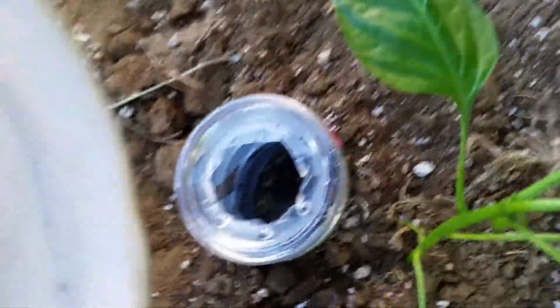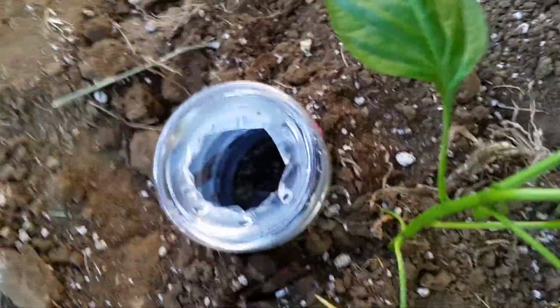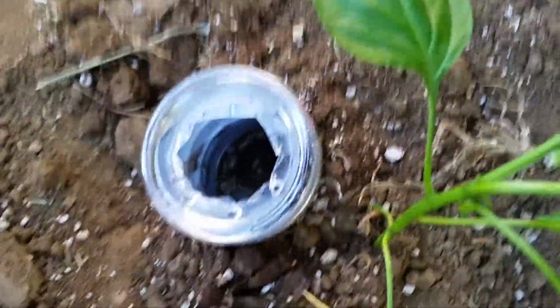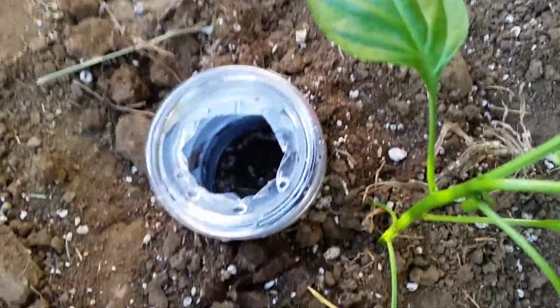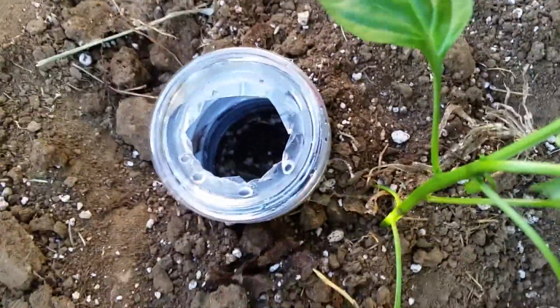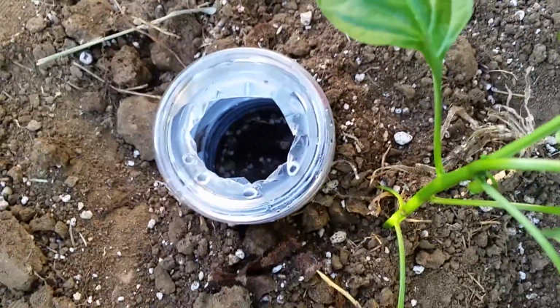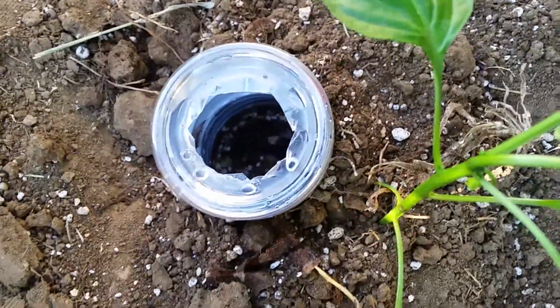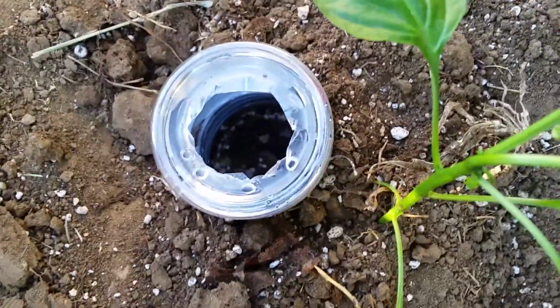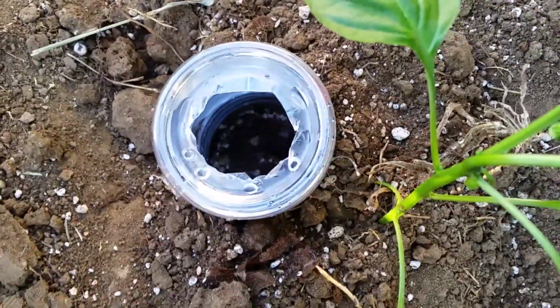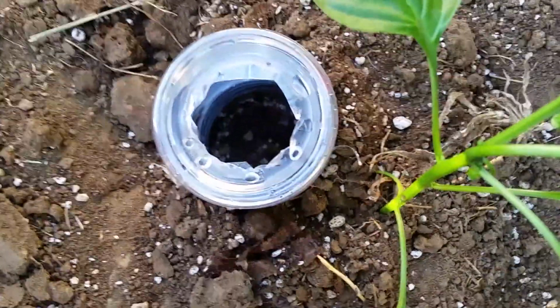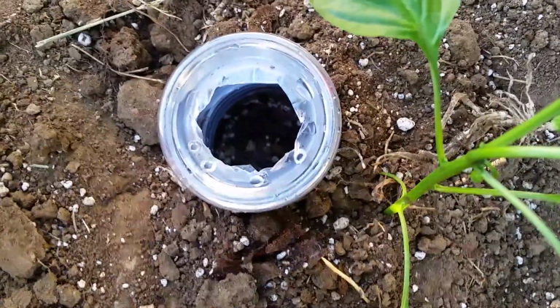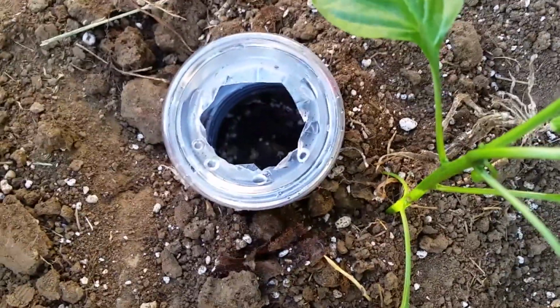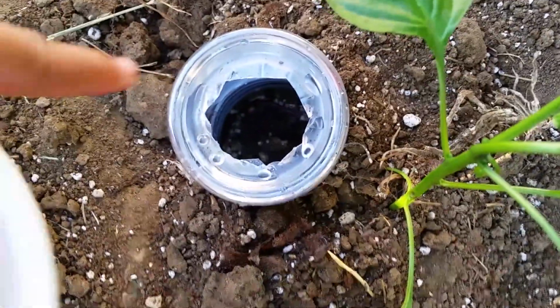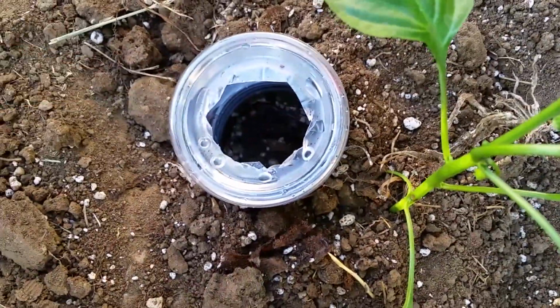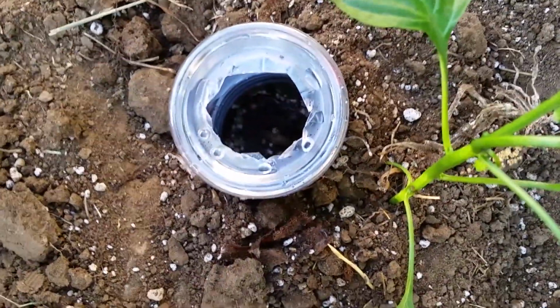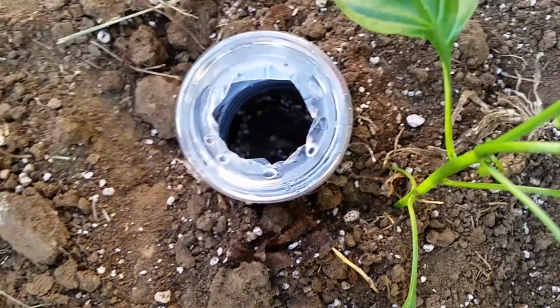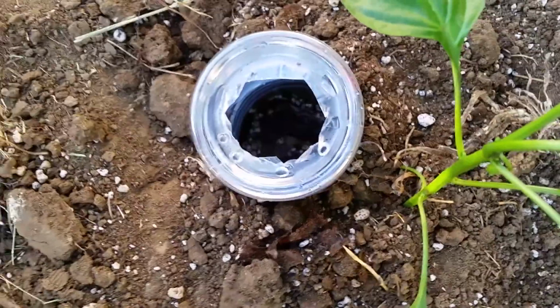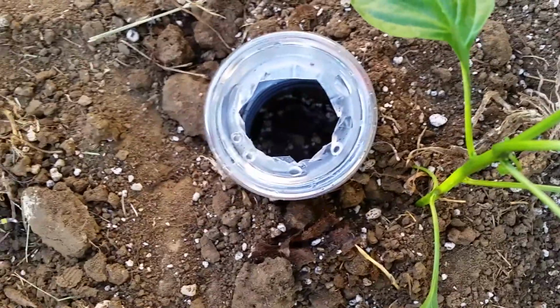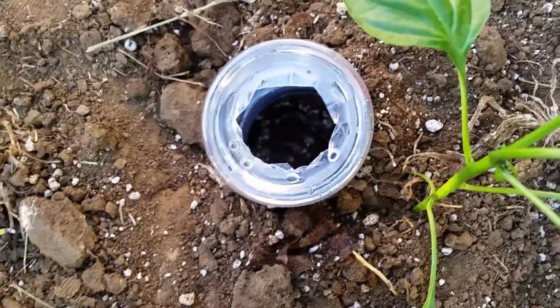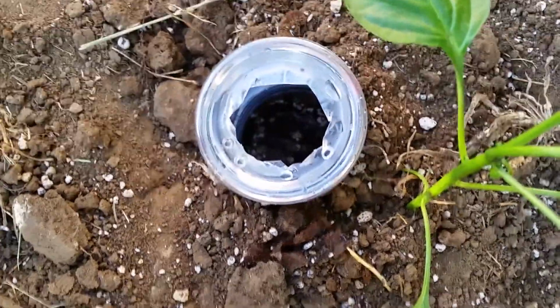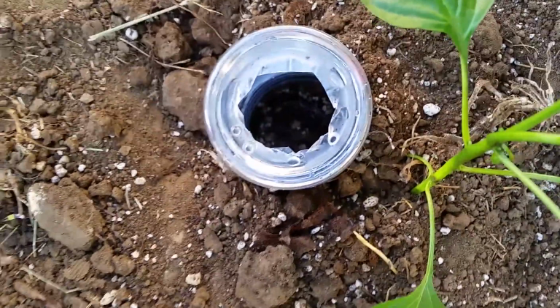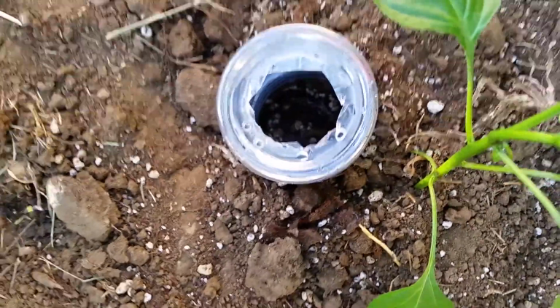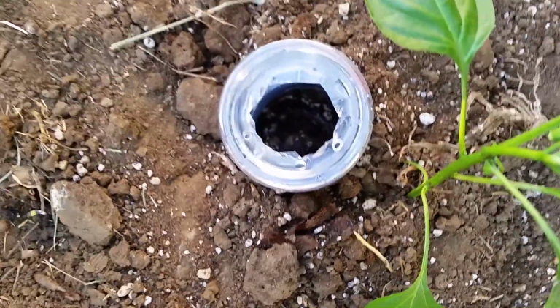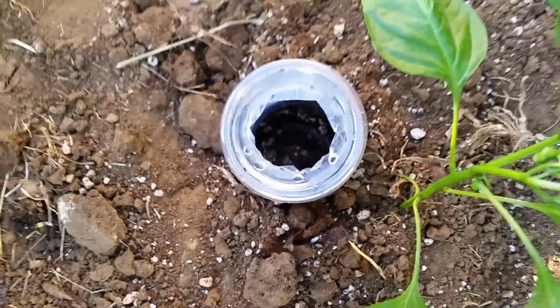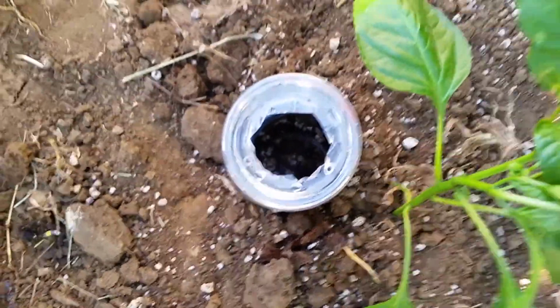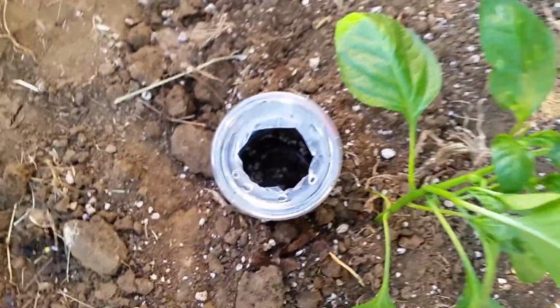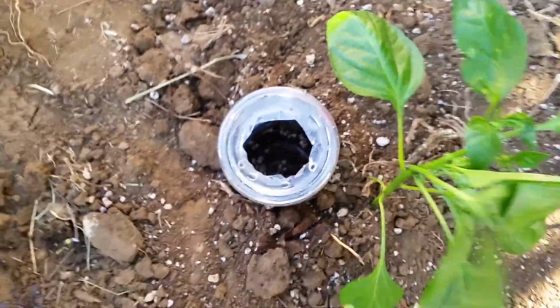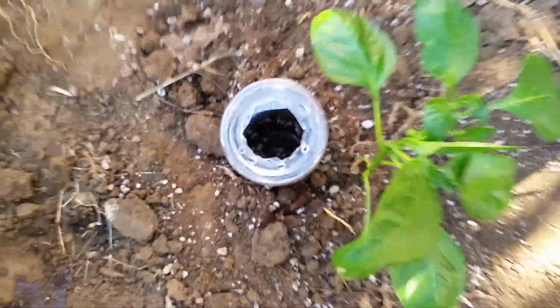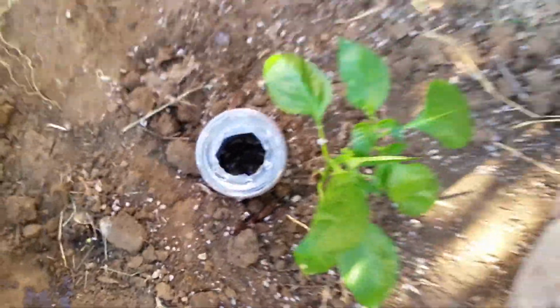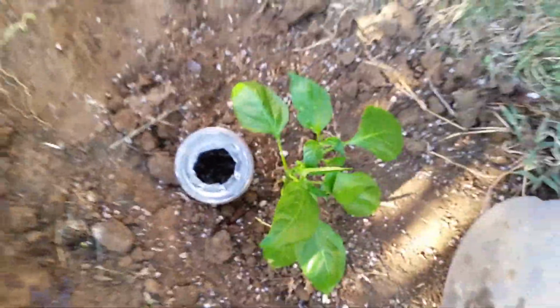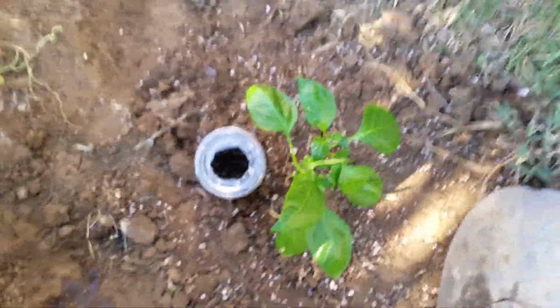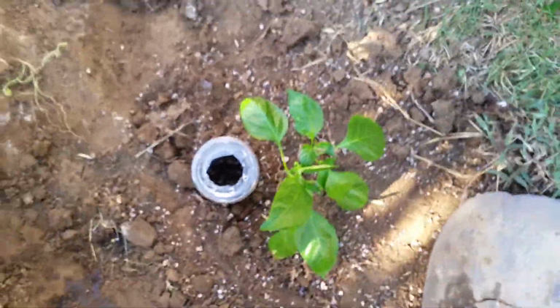And then the plant is going to start. See? And then we're going to fill it up more. That's it.